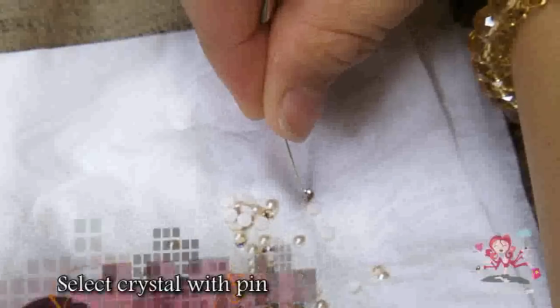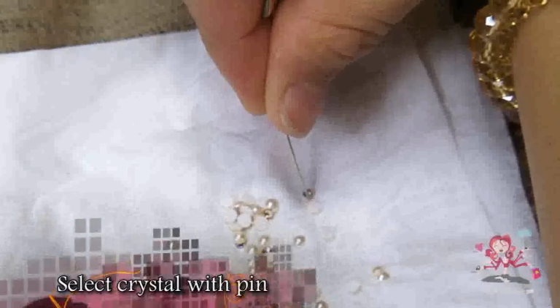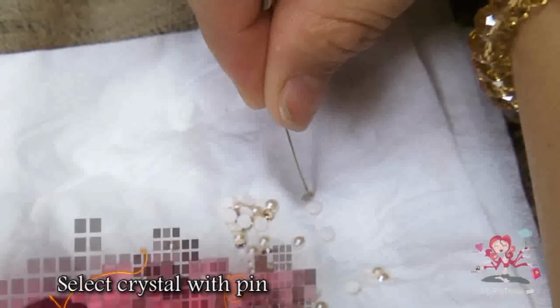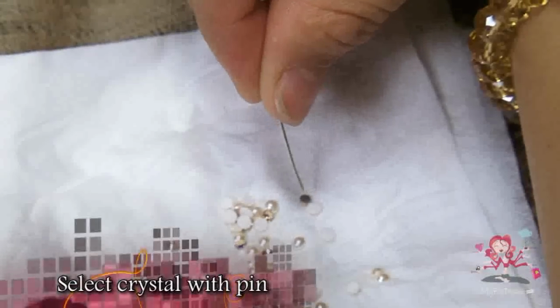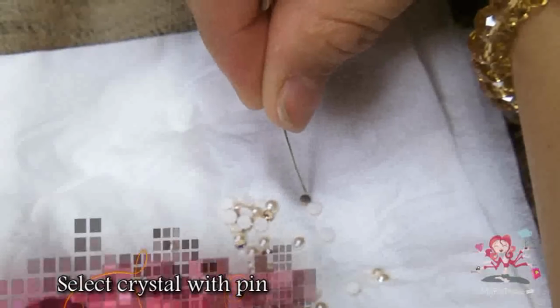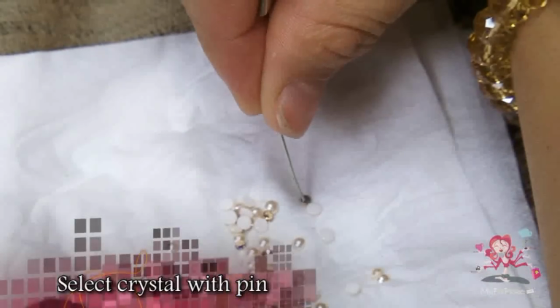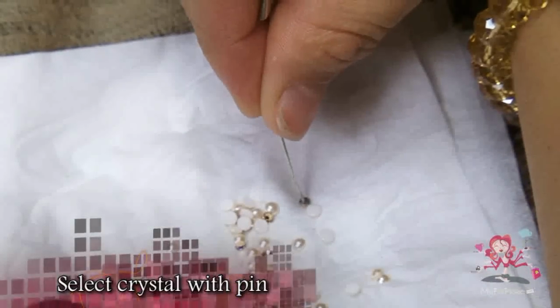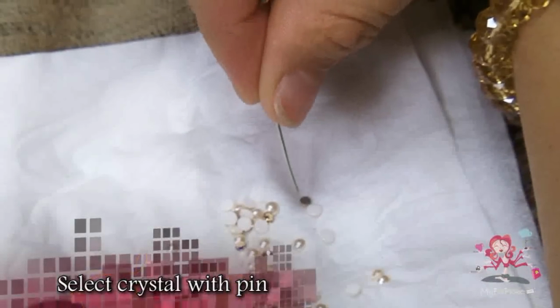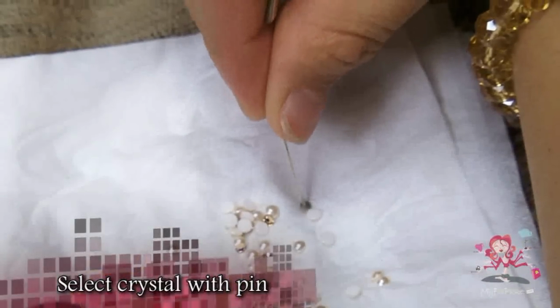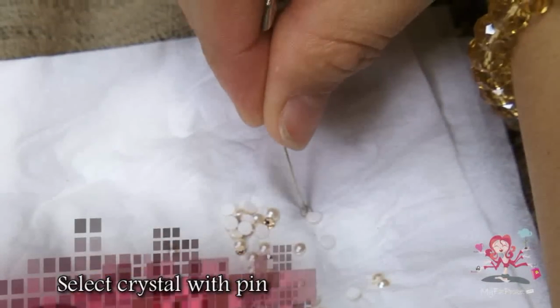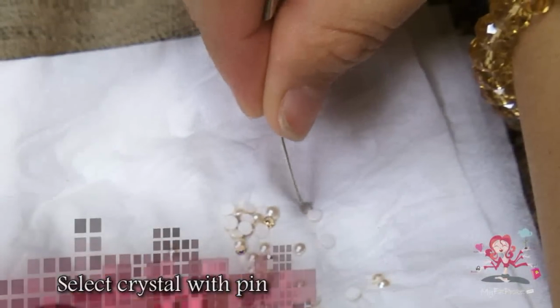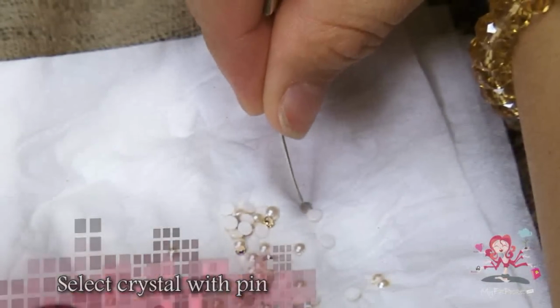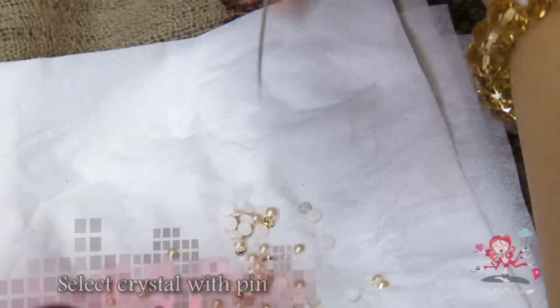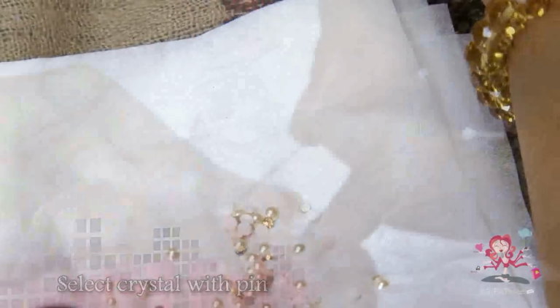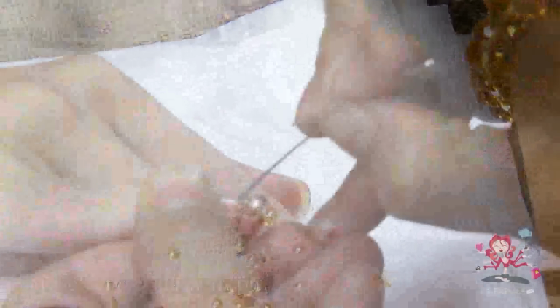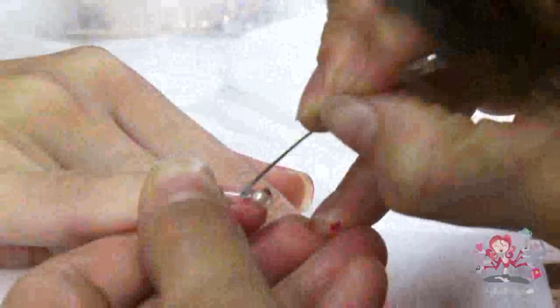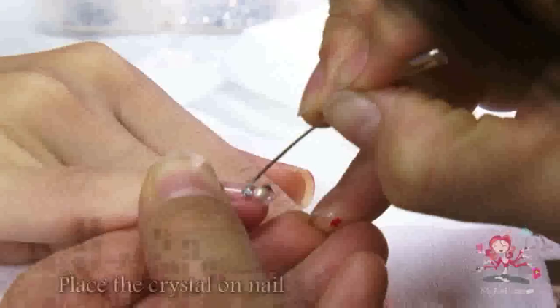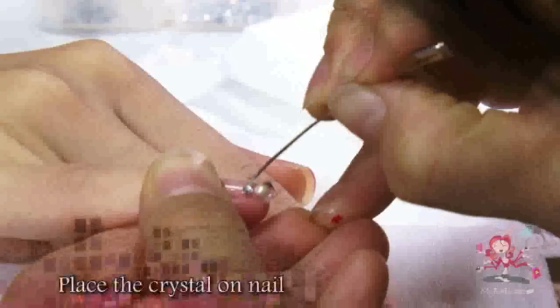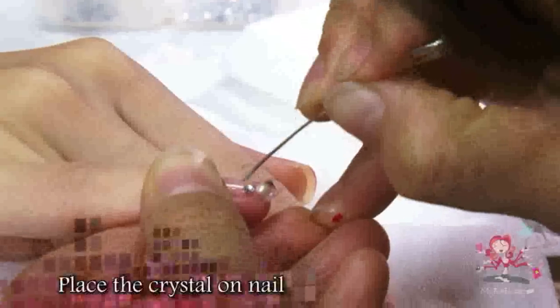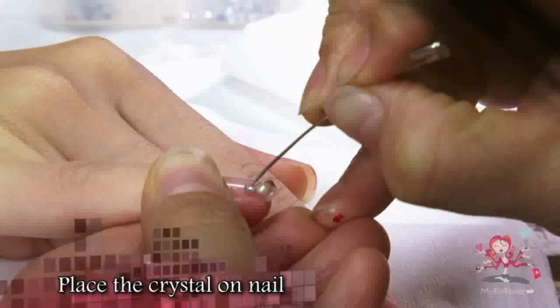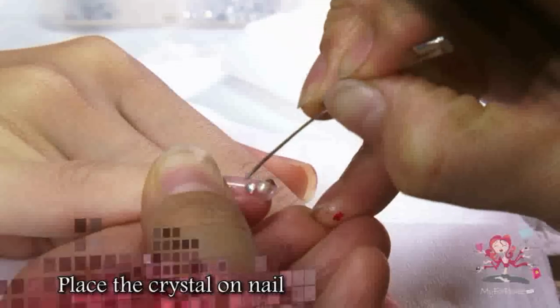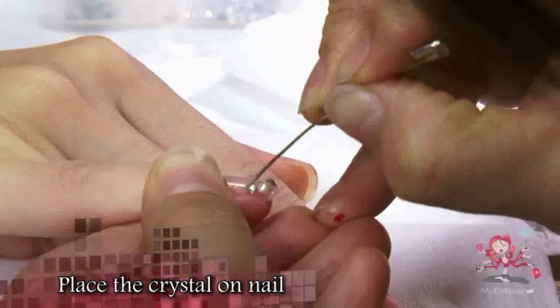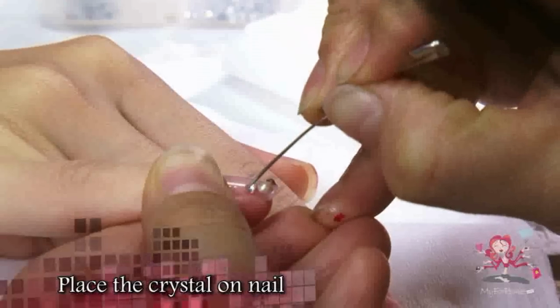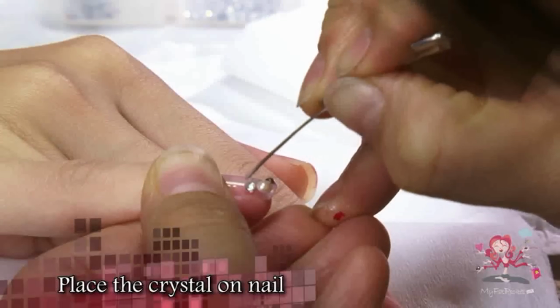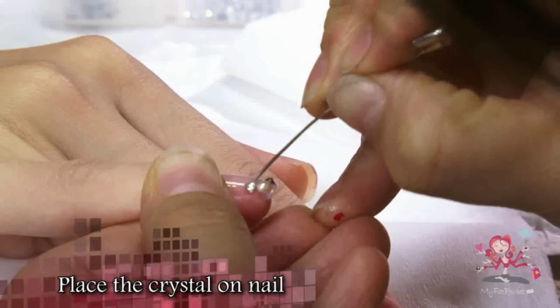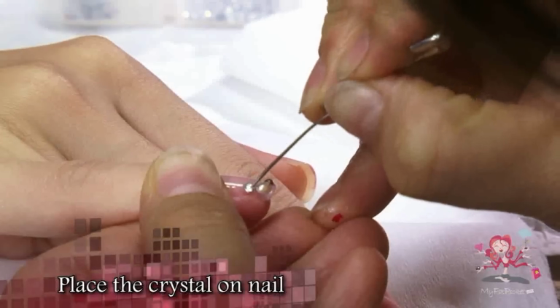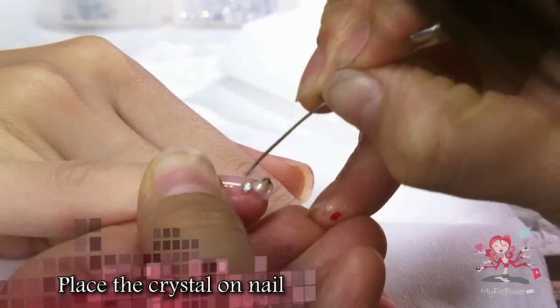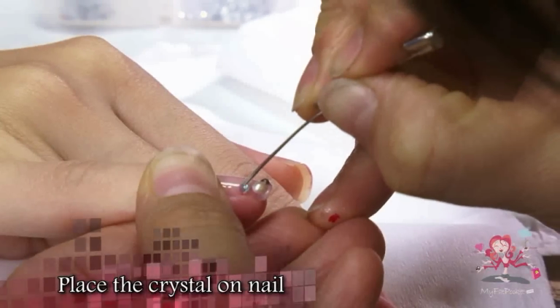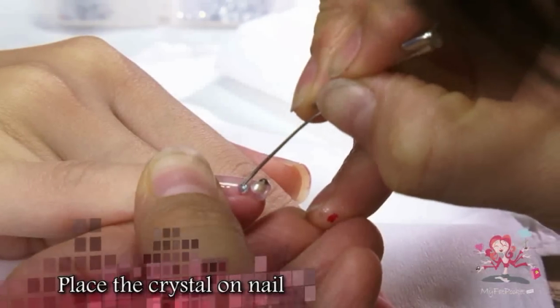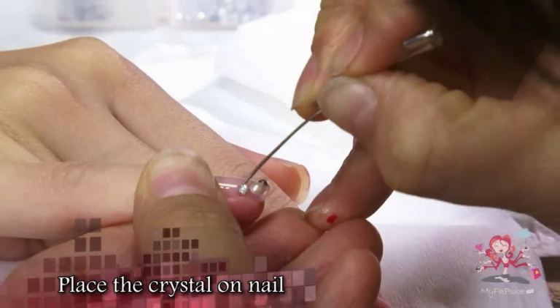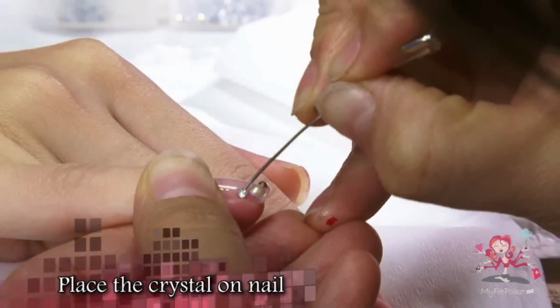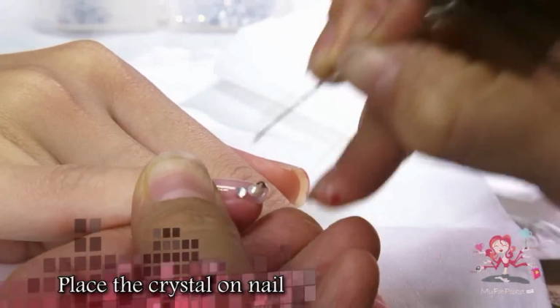After you have selected your crystal with the pin, place the crystal wherever you want.